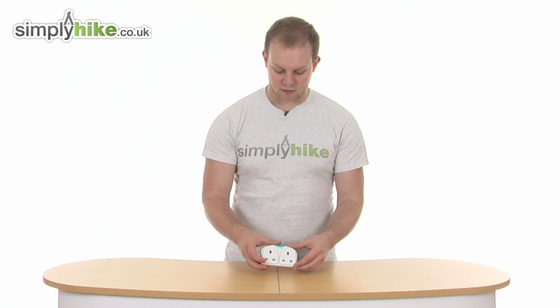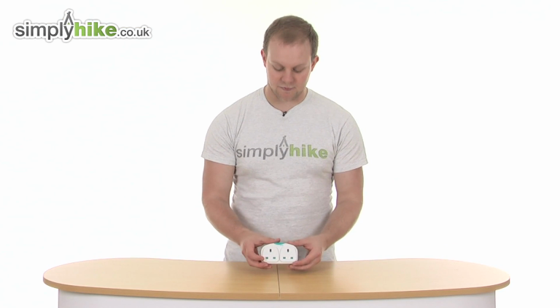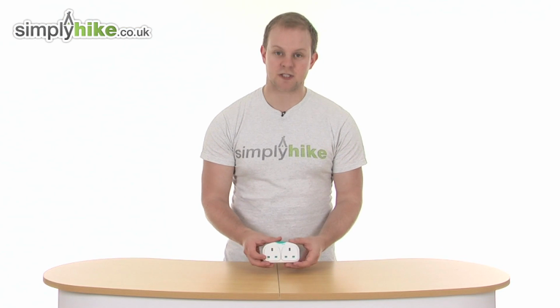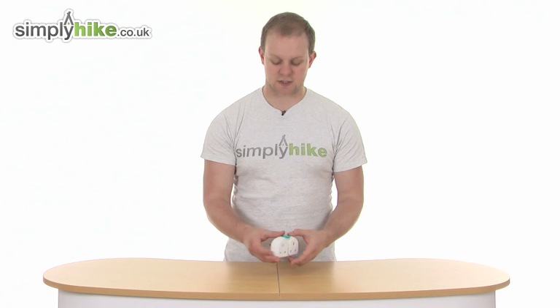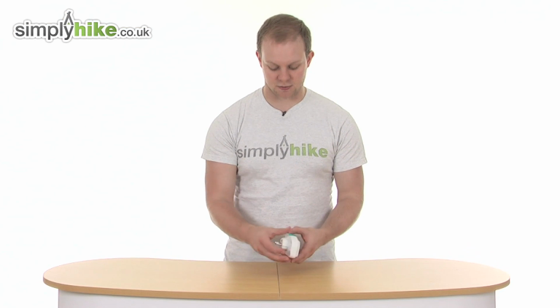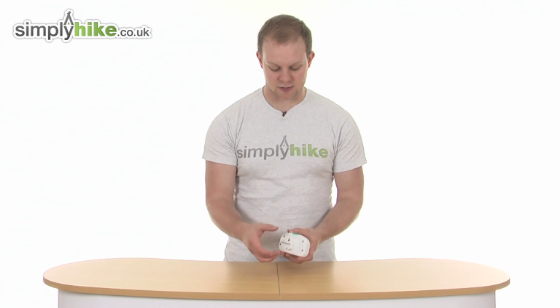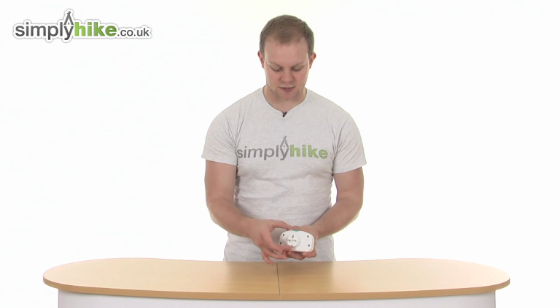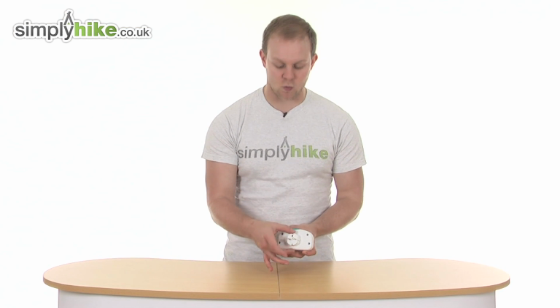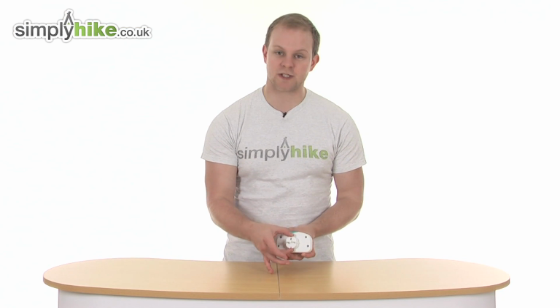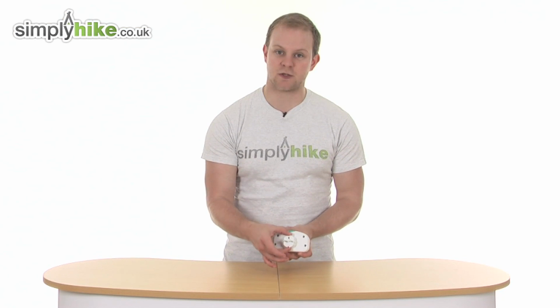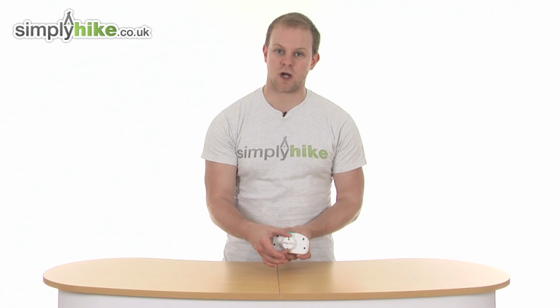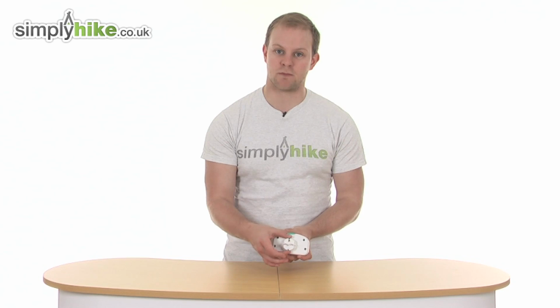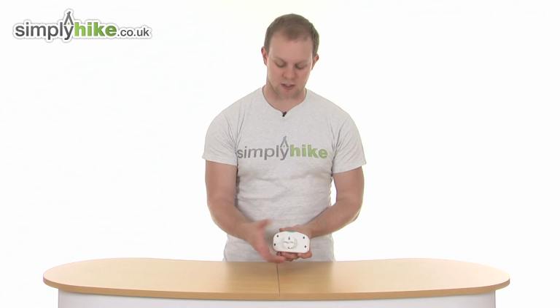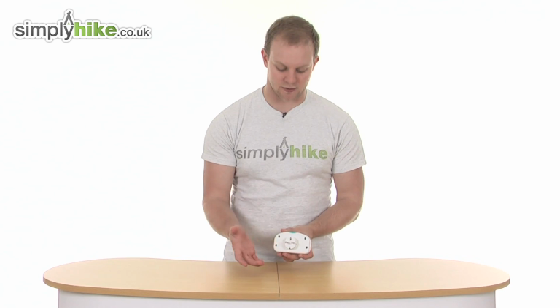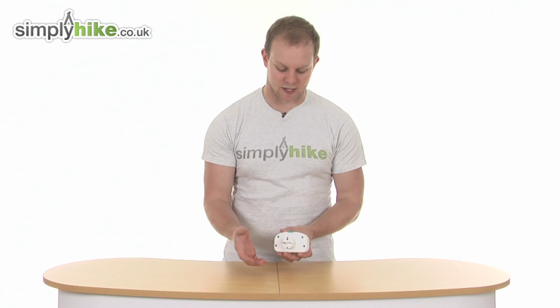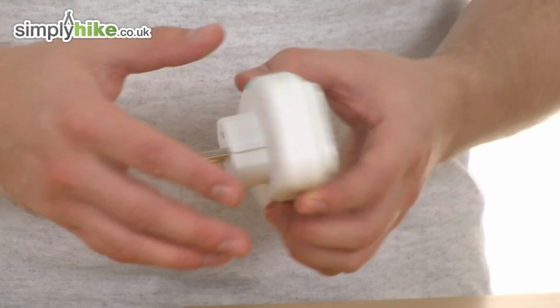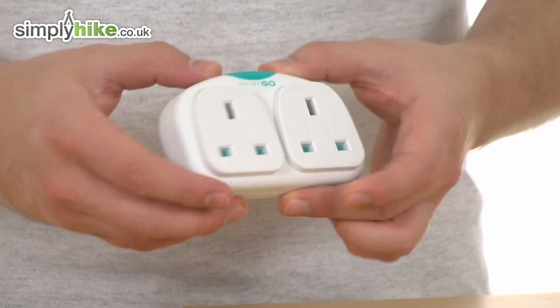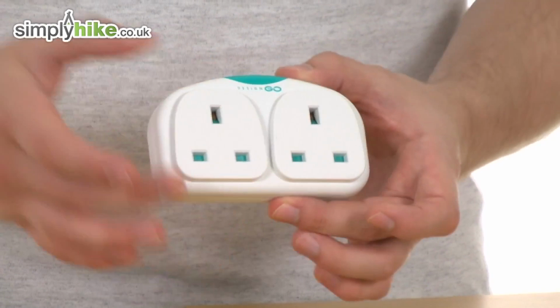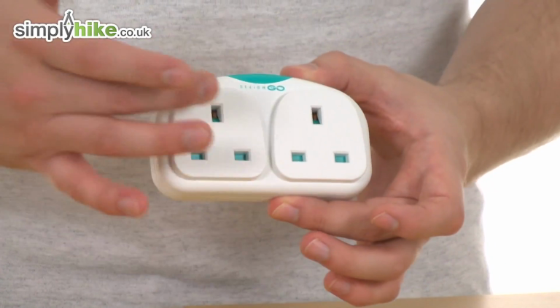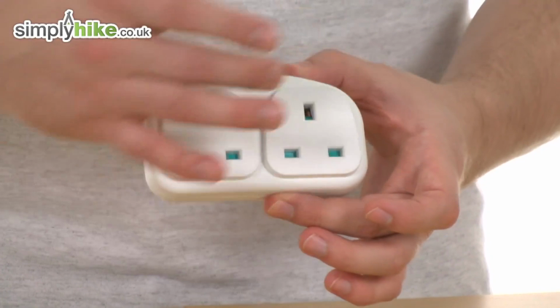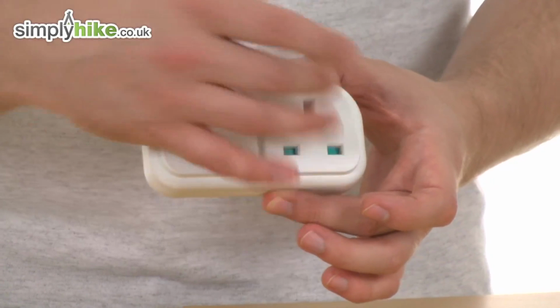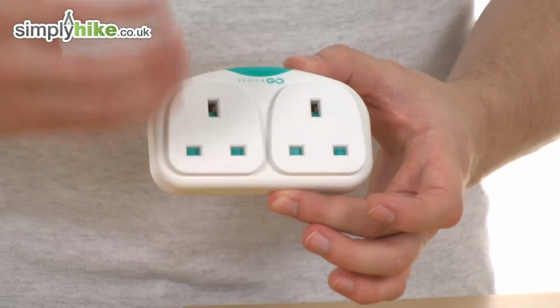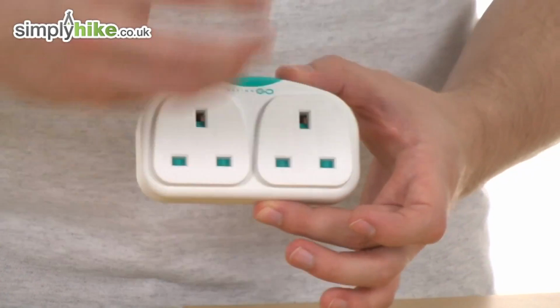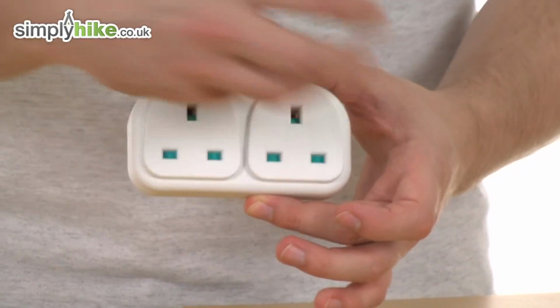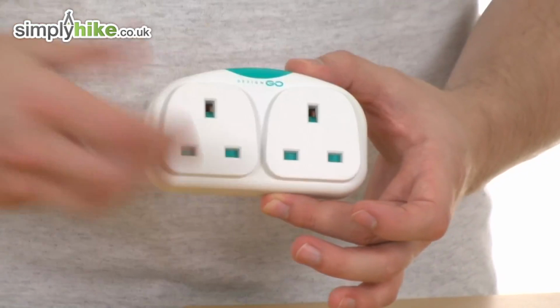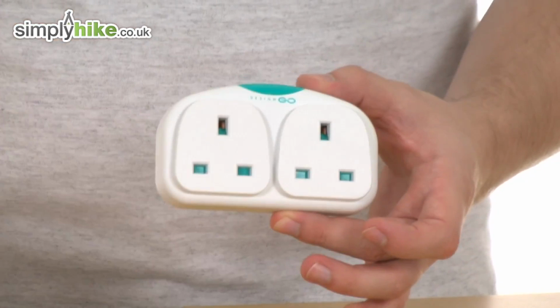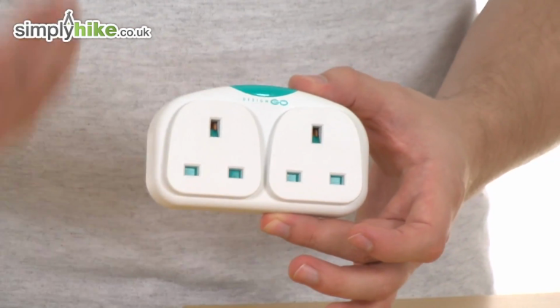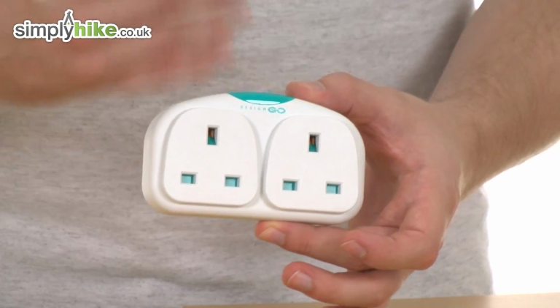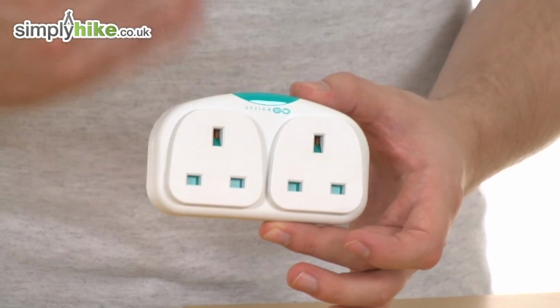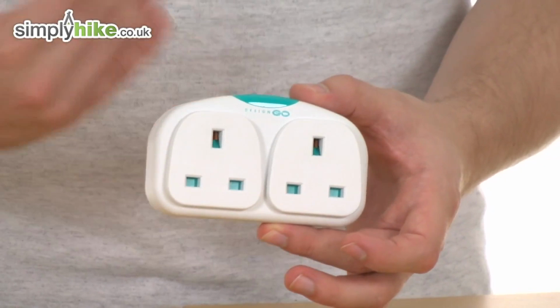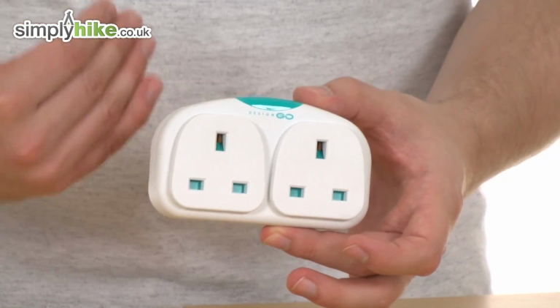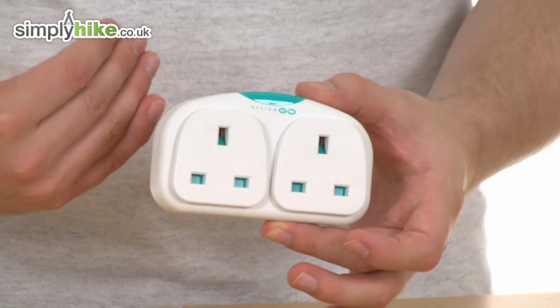Now what a great feature — it's just got one single plug on the back and it allows you to plug two UK appliances into the single adapter.